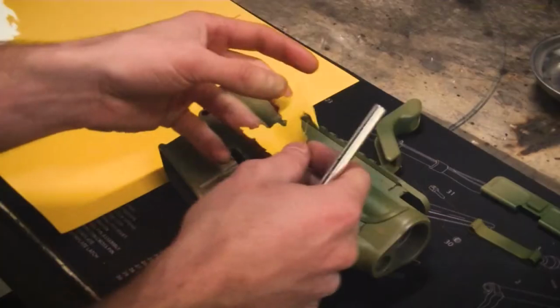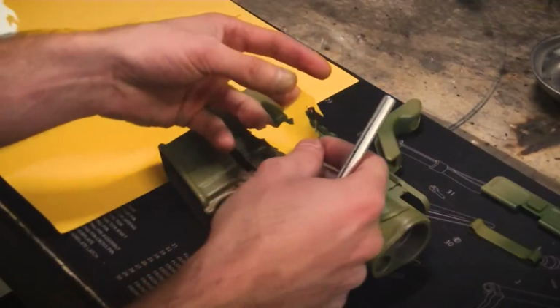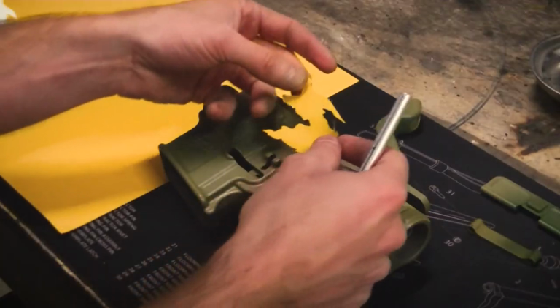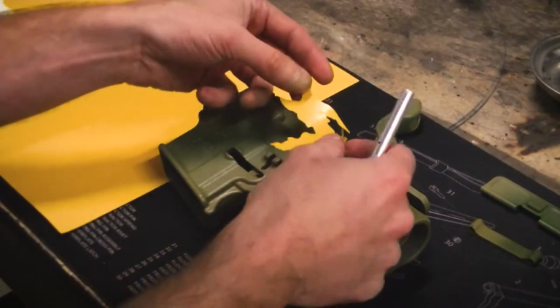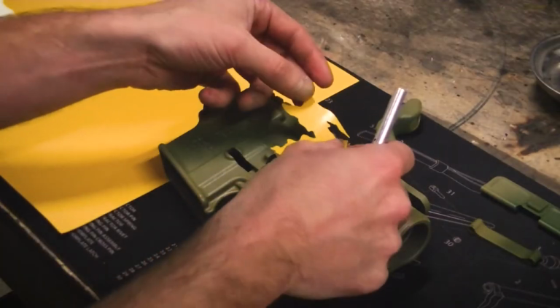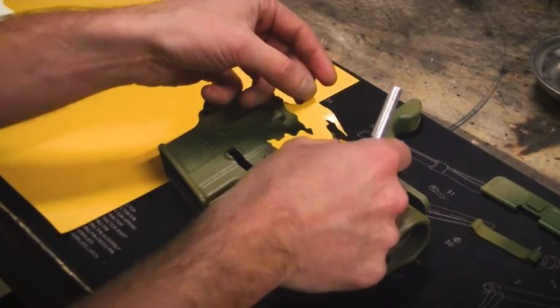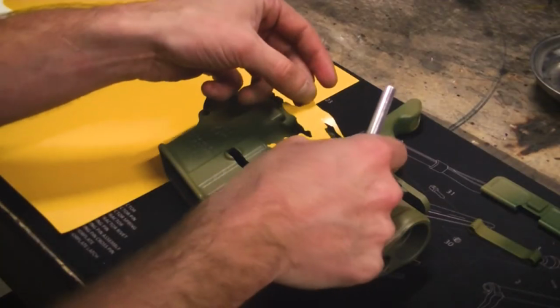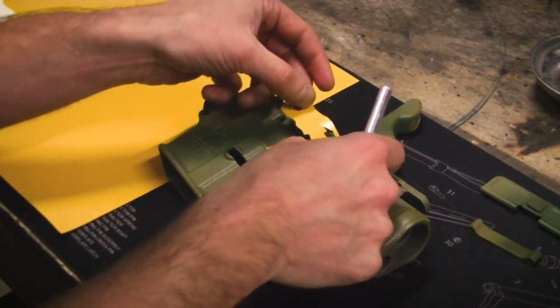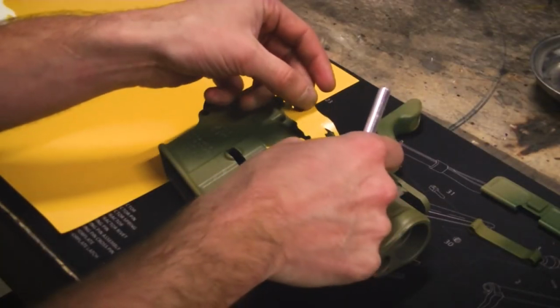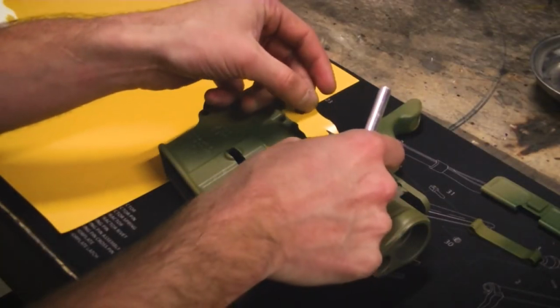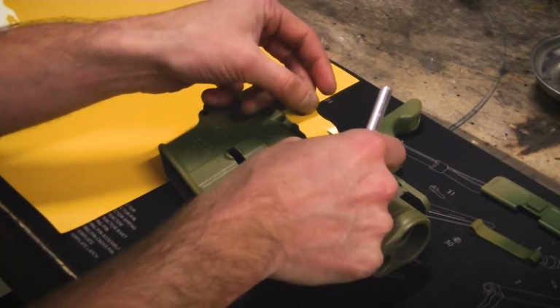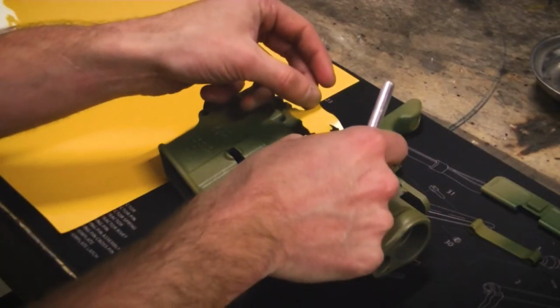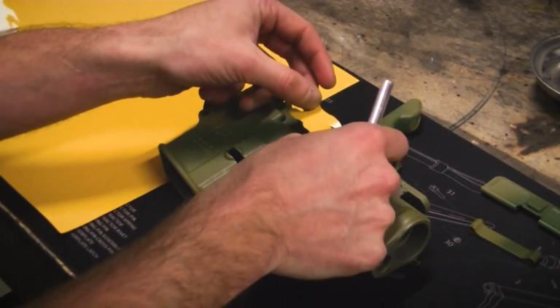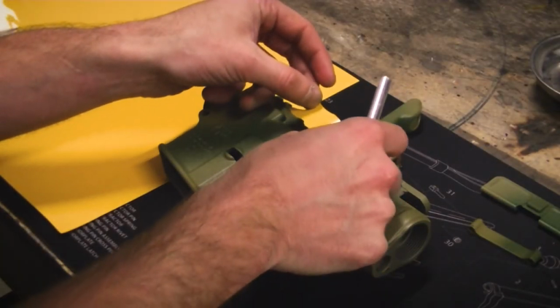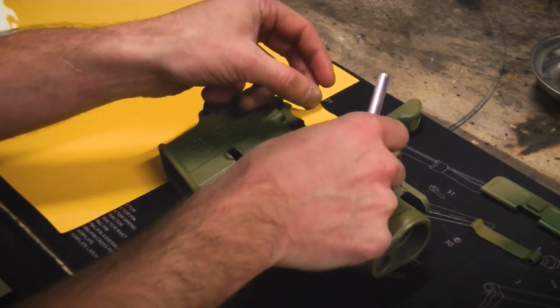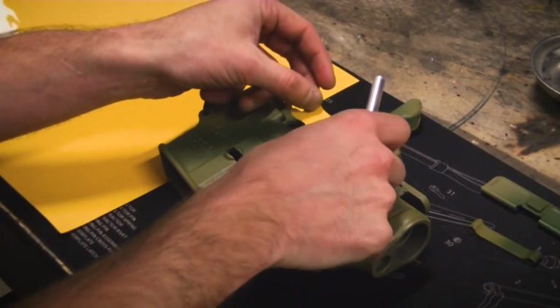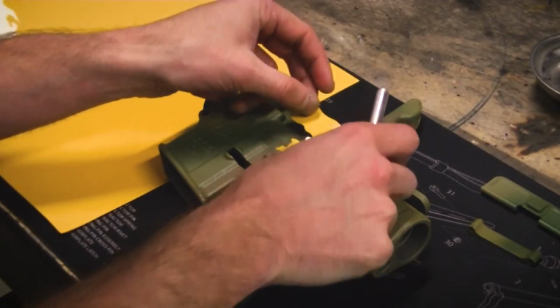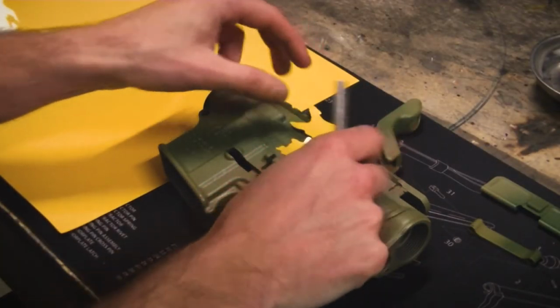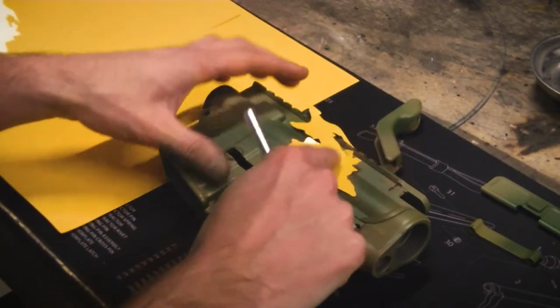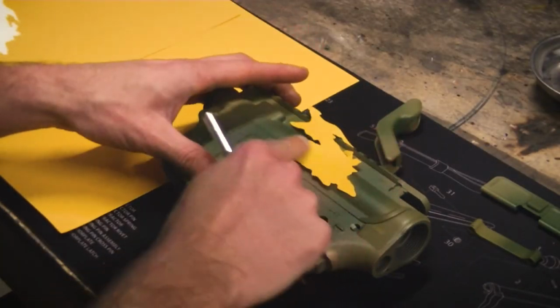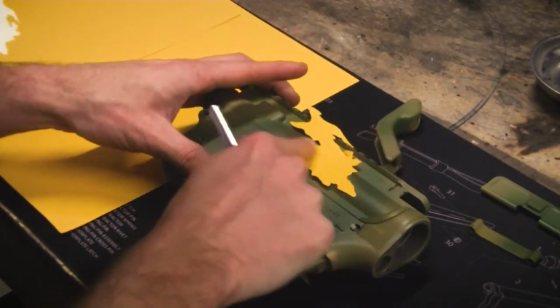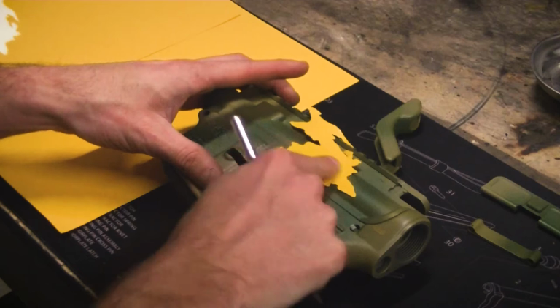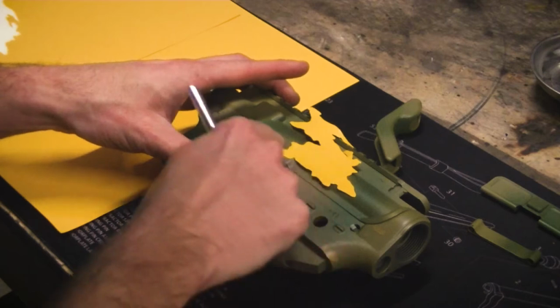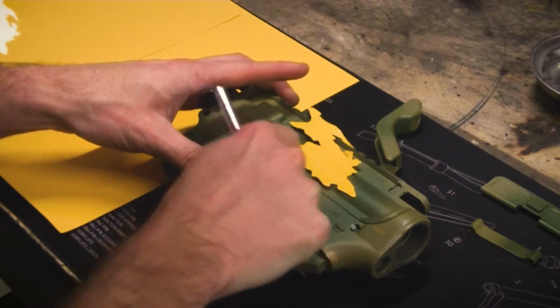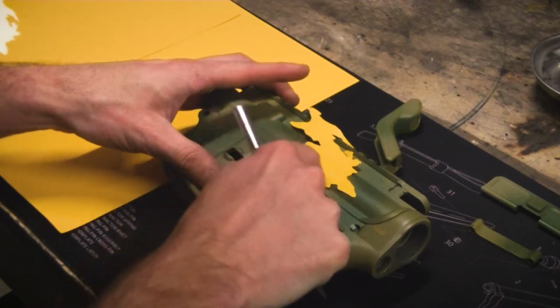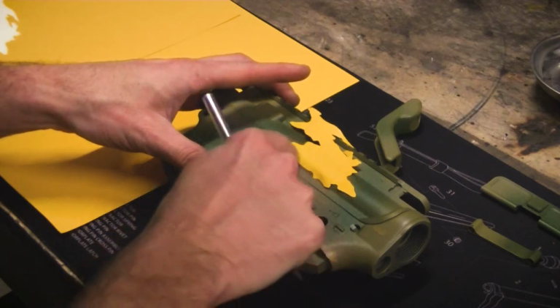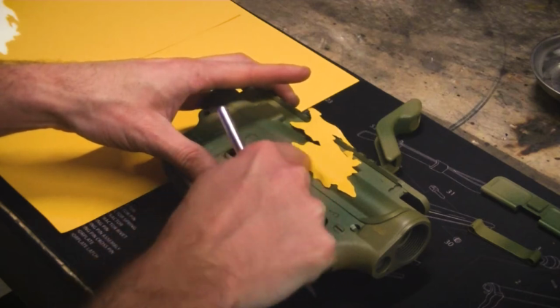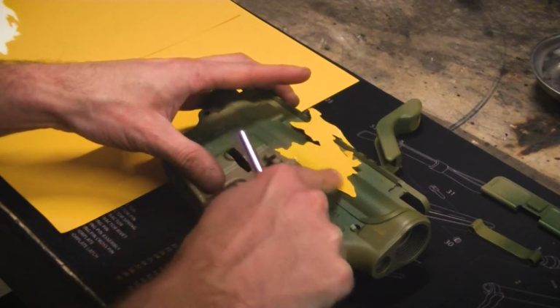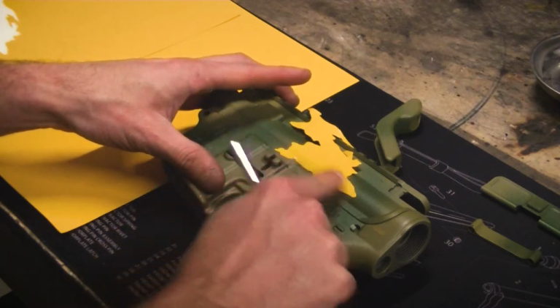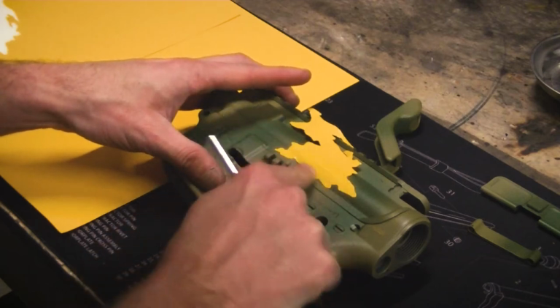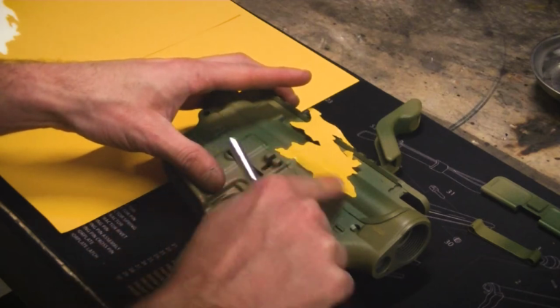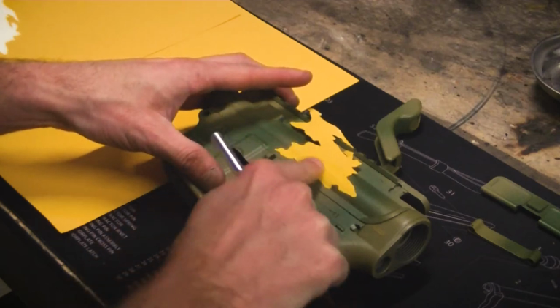Our last set of stencils are the large splotchy shapes. We're going for about 50% coverage.